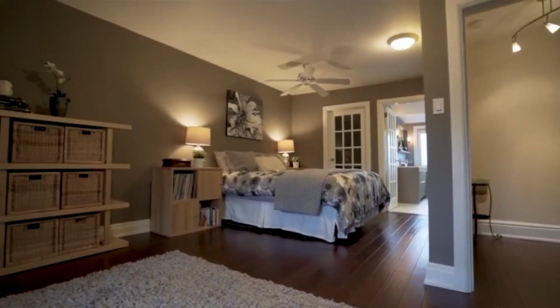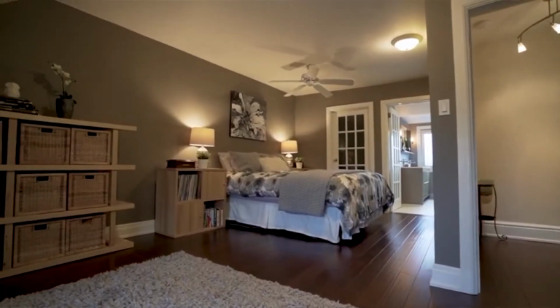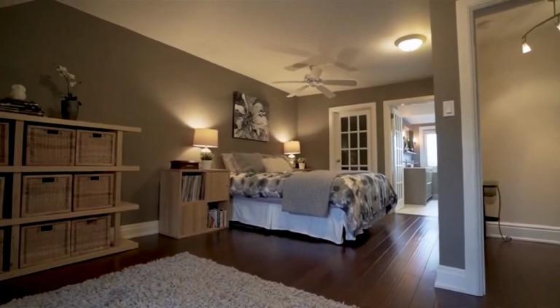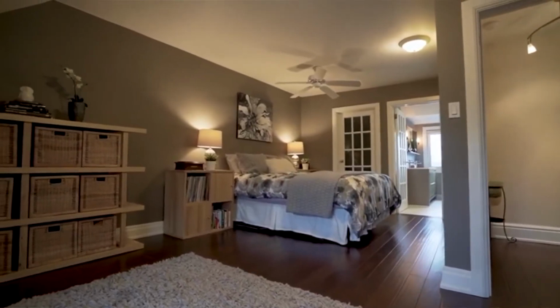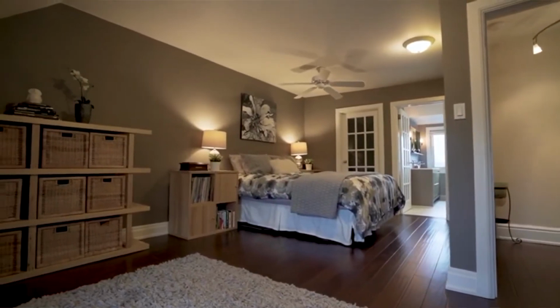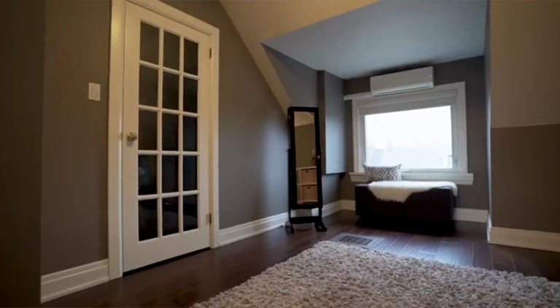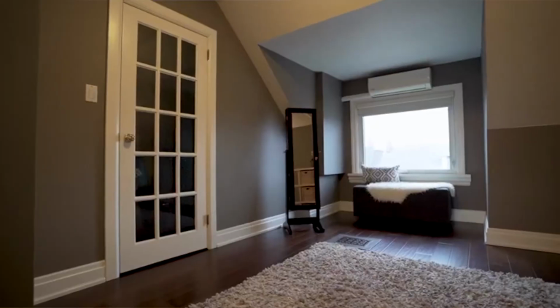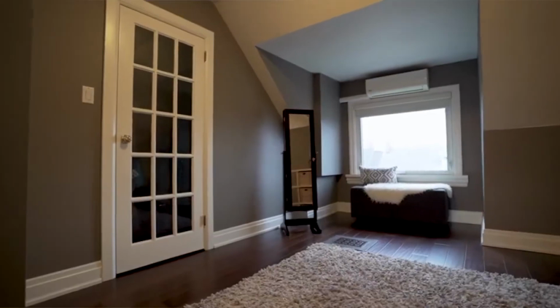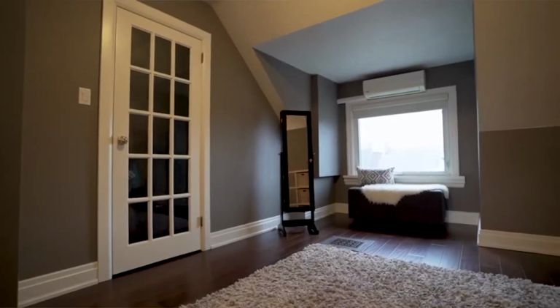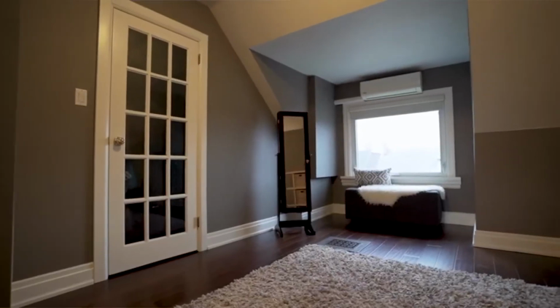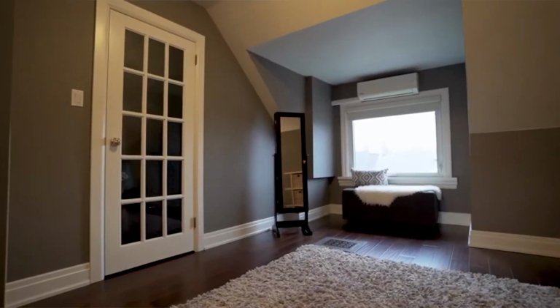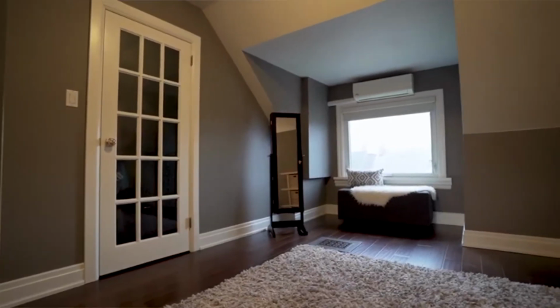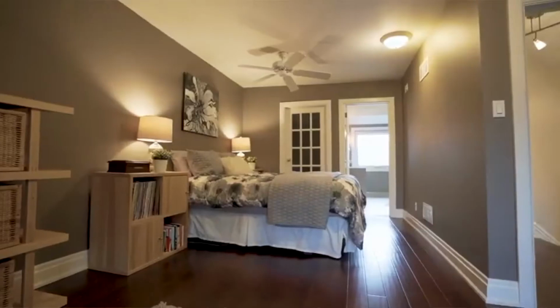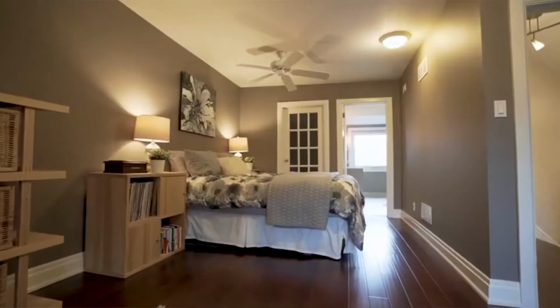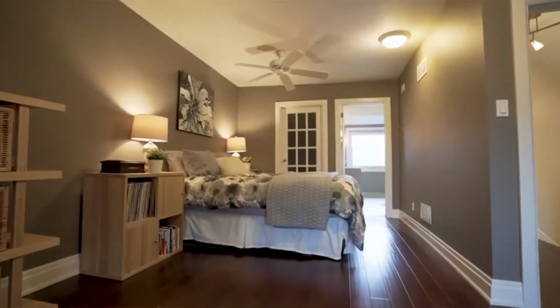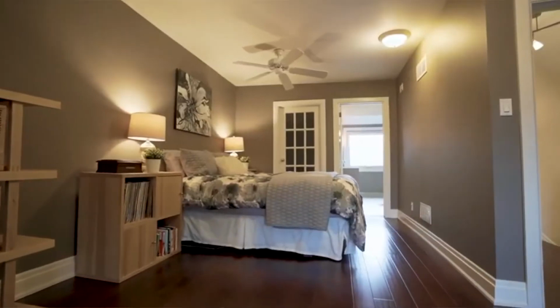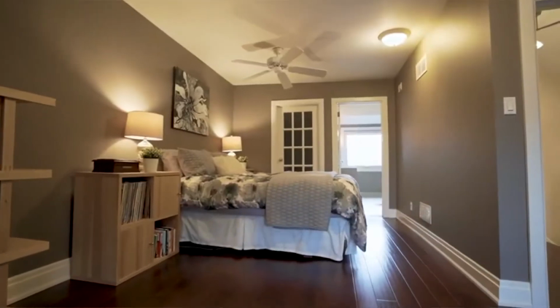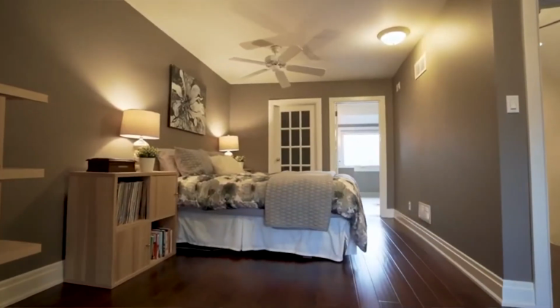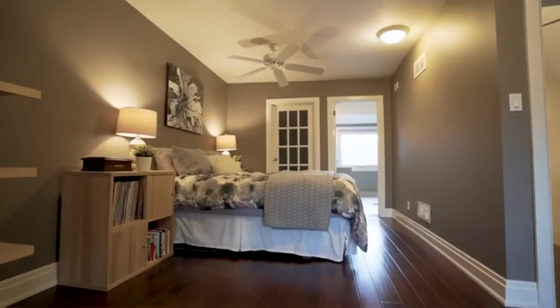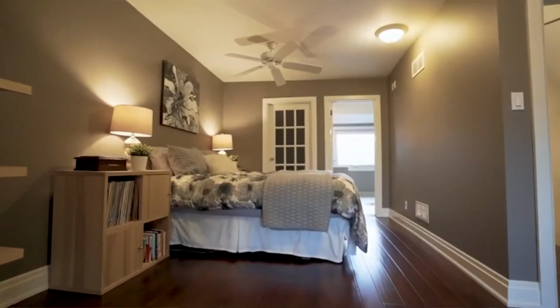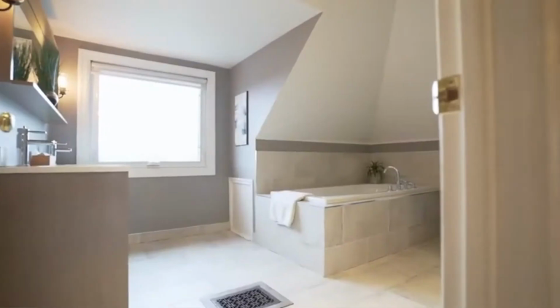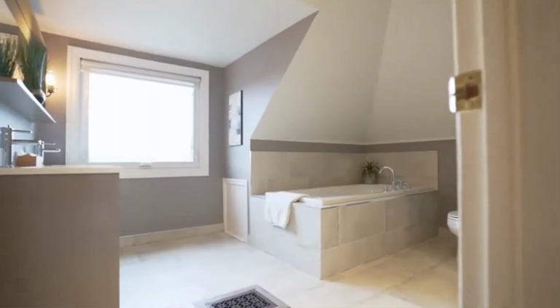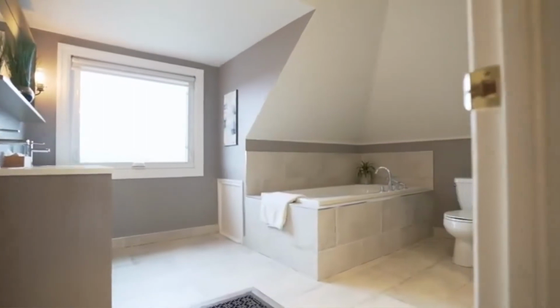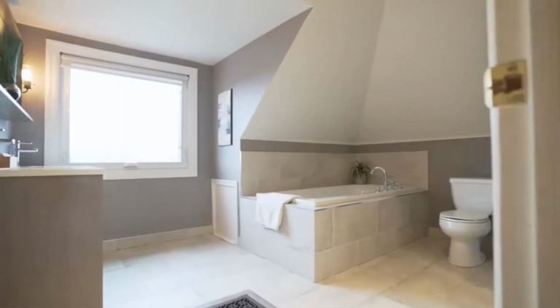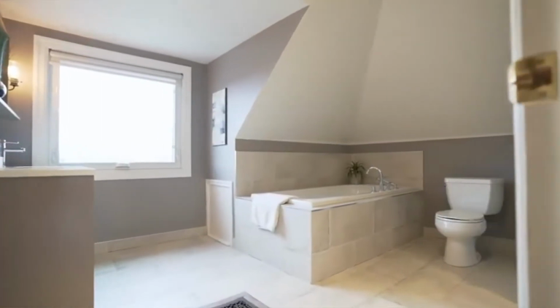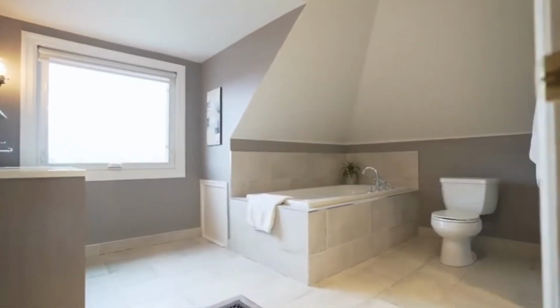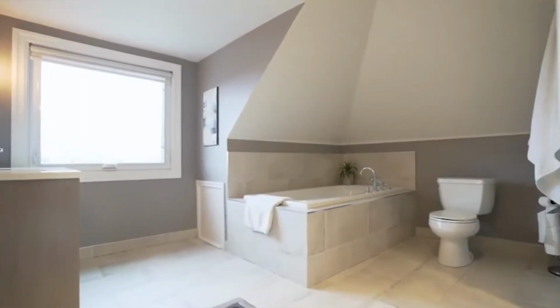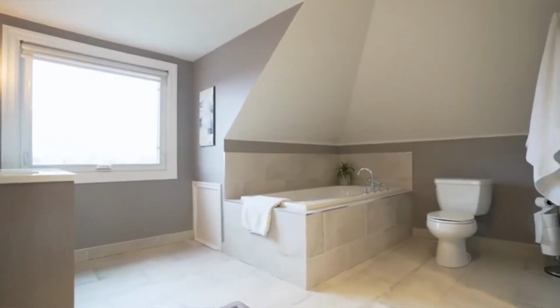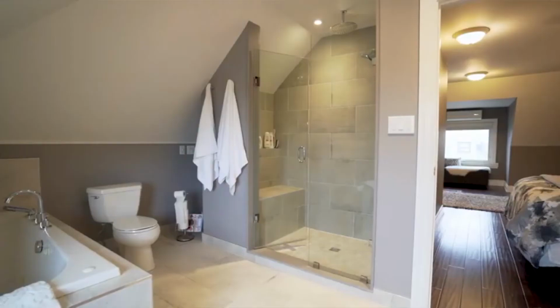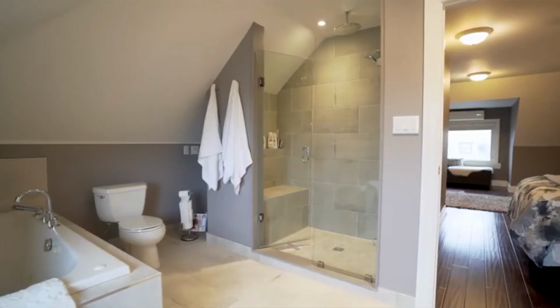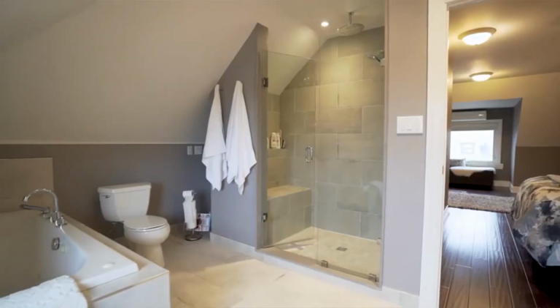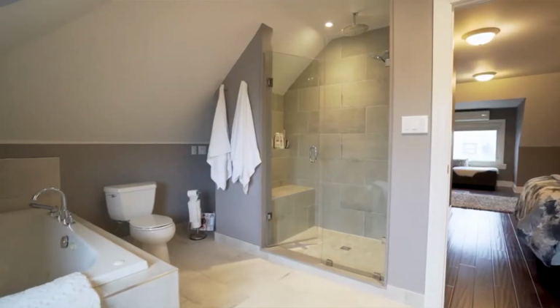This third-floor master retreat is incredible. It features two walk-in closets as well as an ensuite with a soaker tub and a stand-up shower.